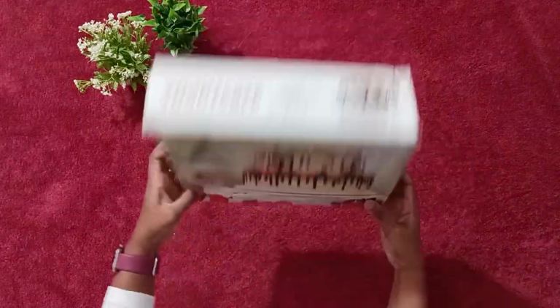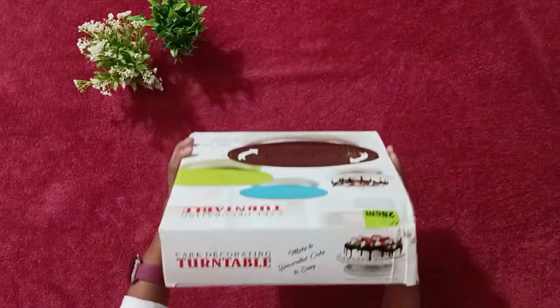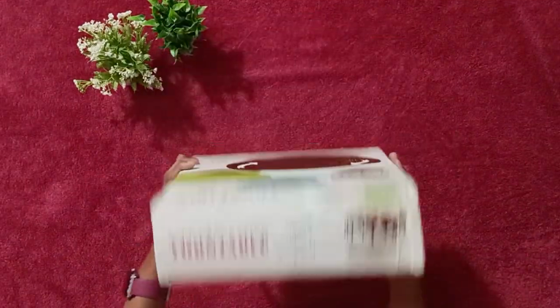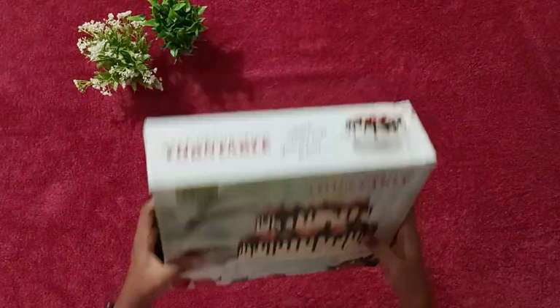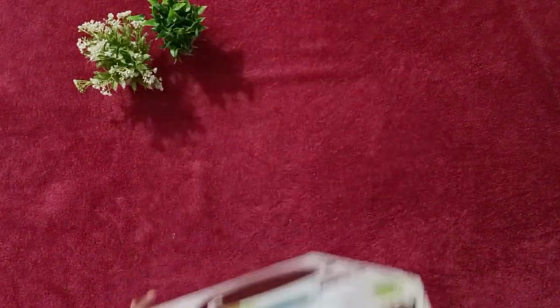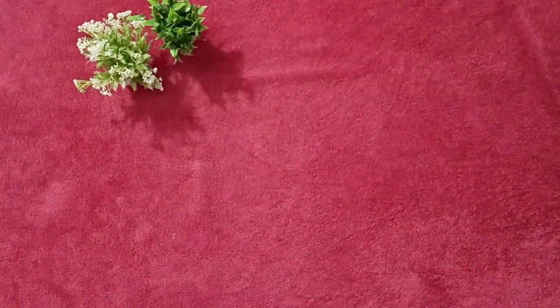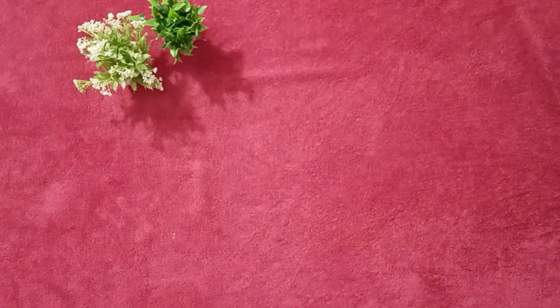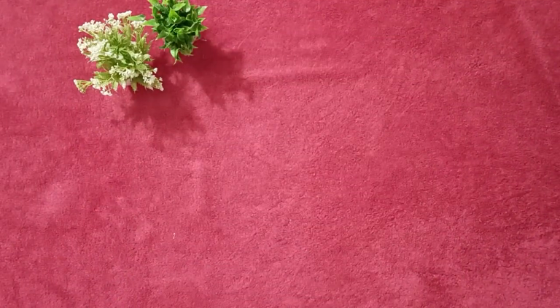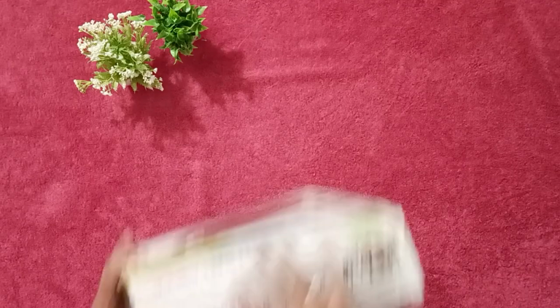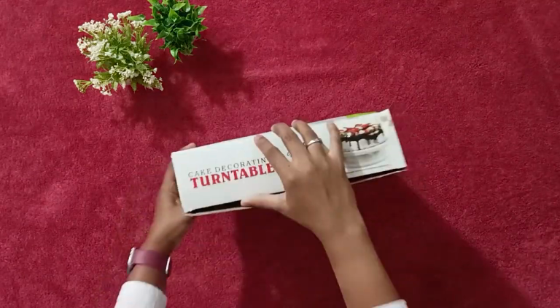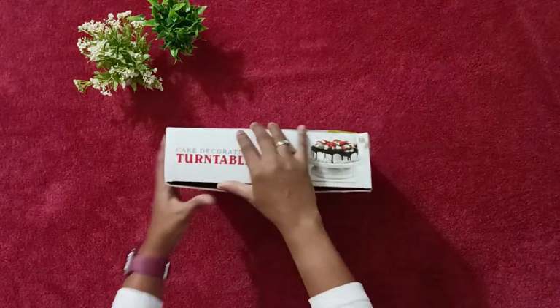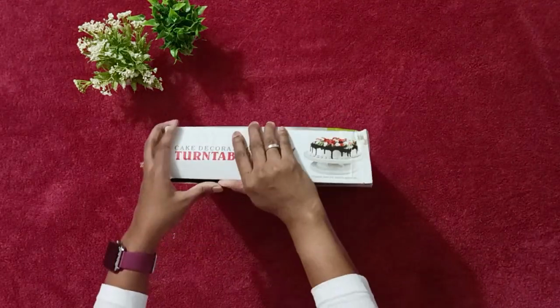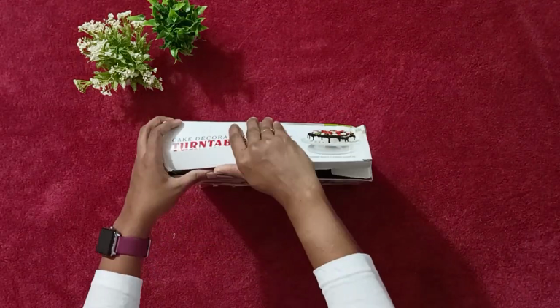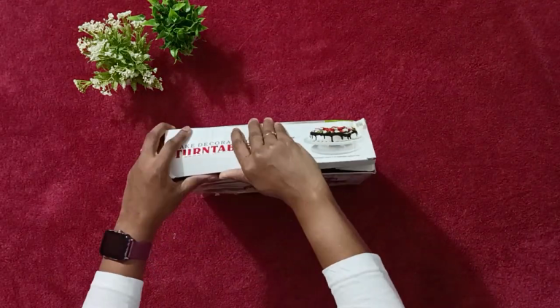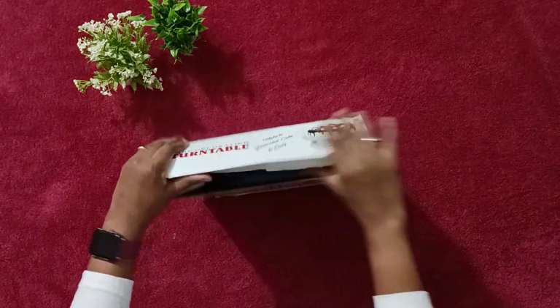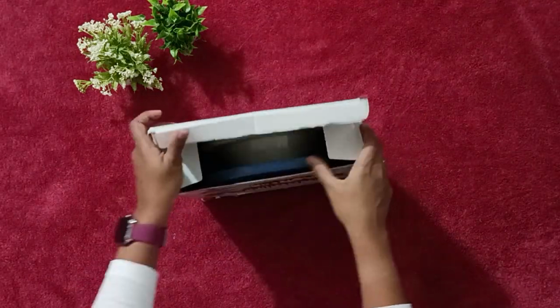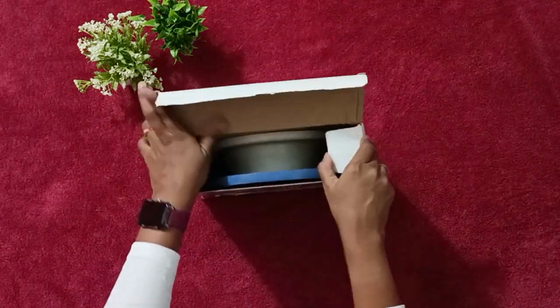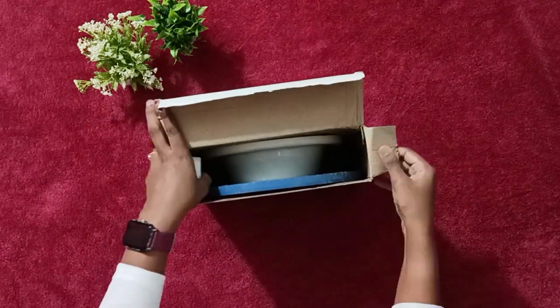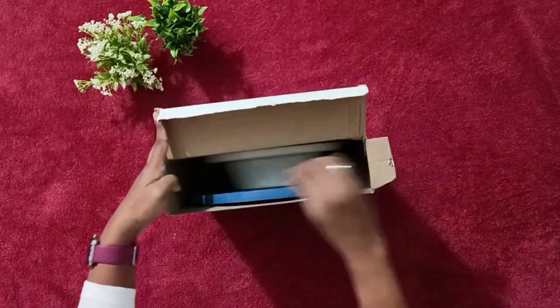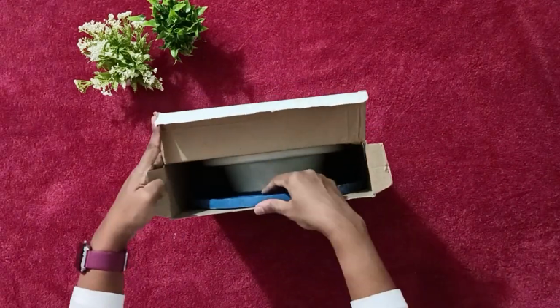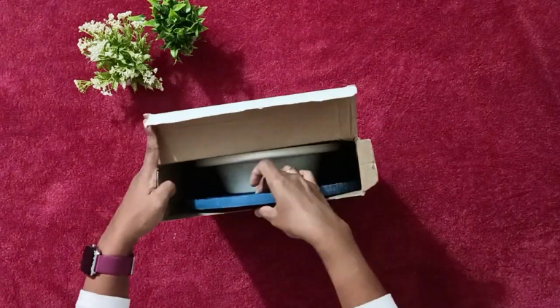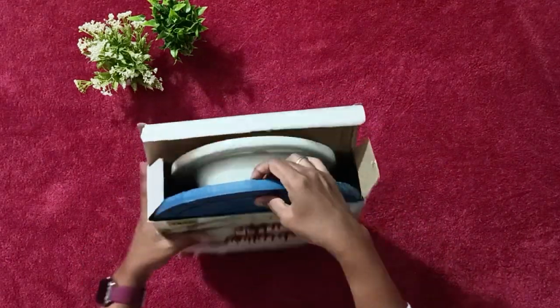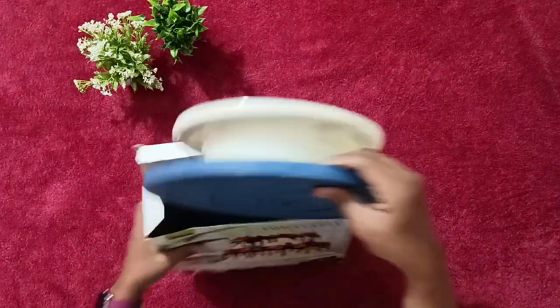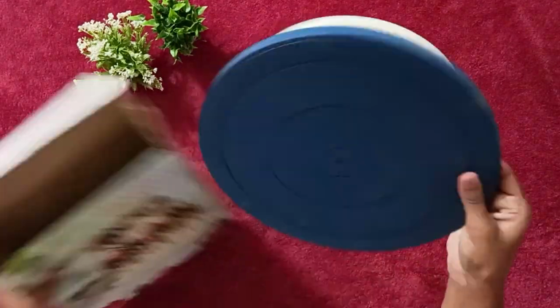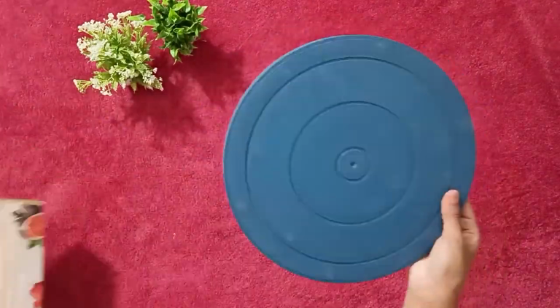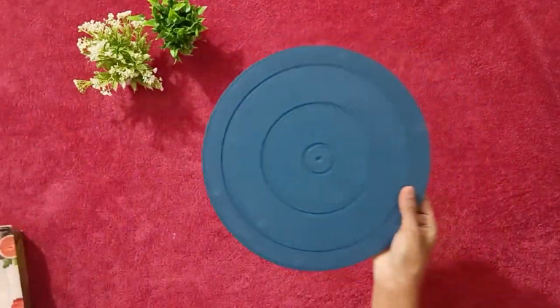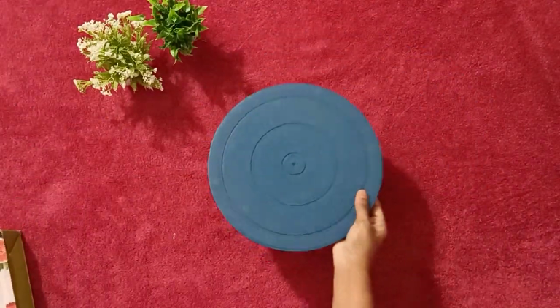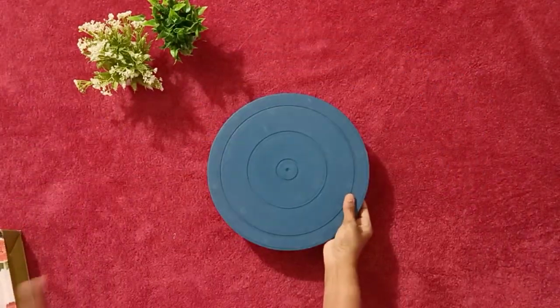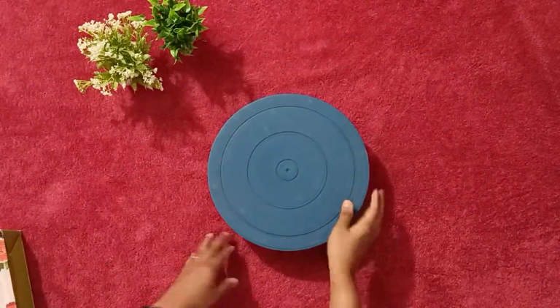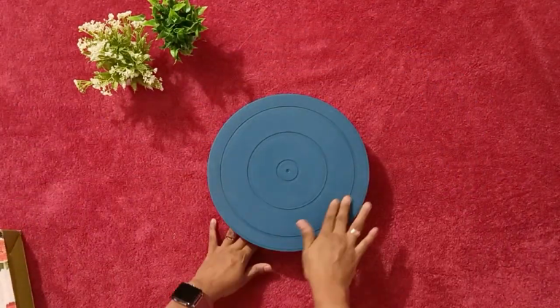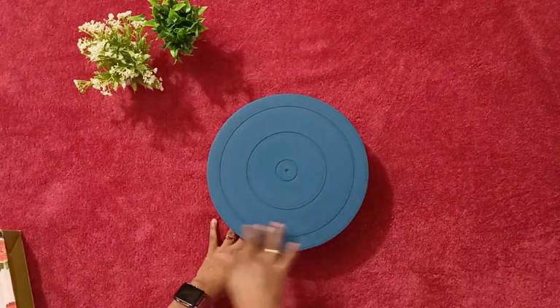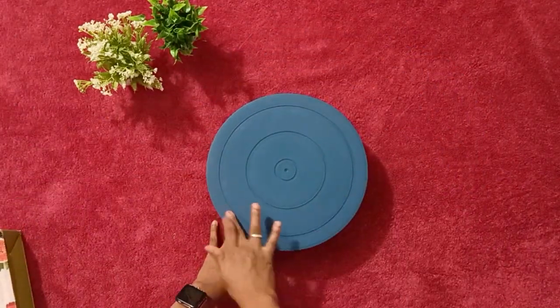Next comes the cake stand. This stand is rotatable and can be used for cake cutting or decorating the cake.